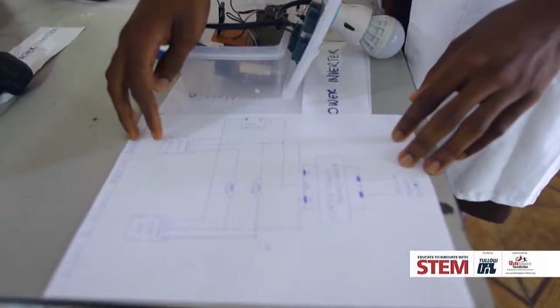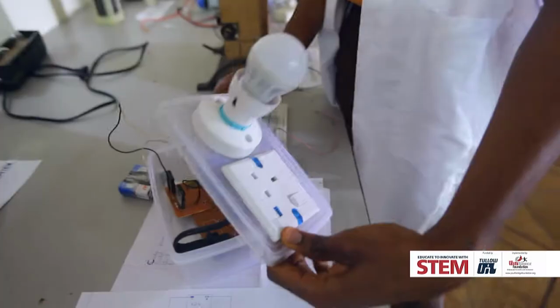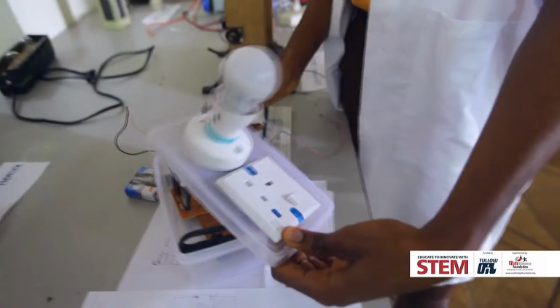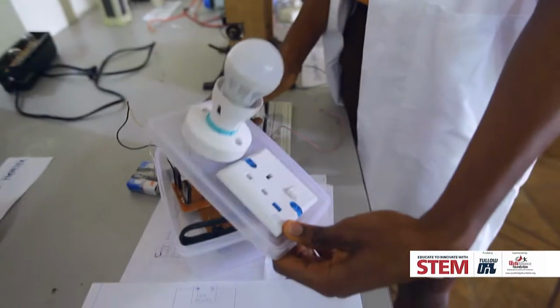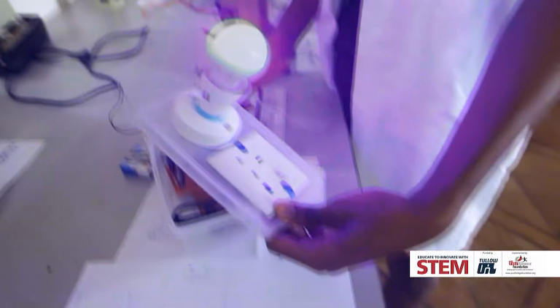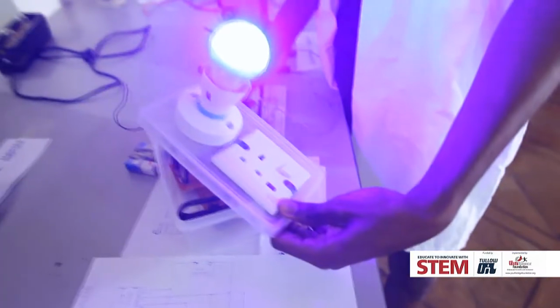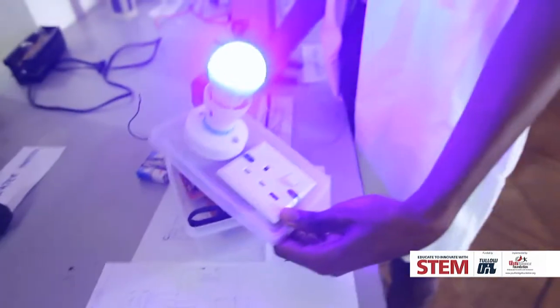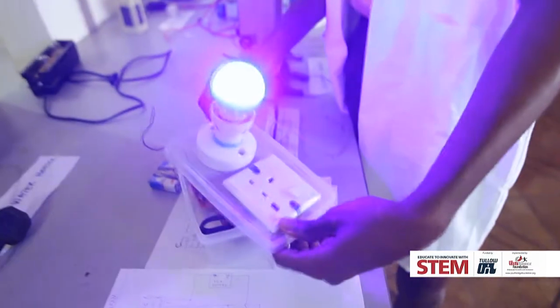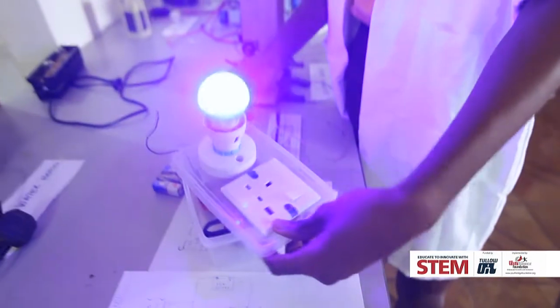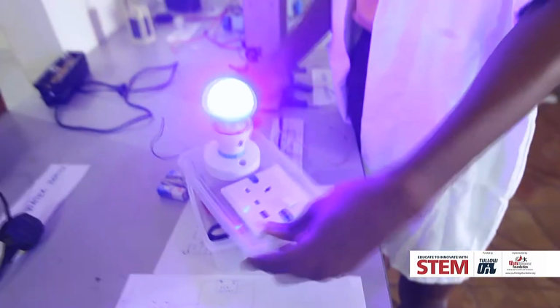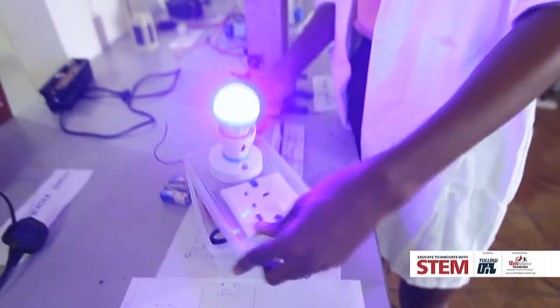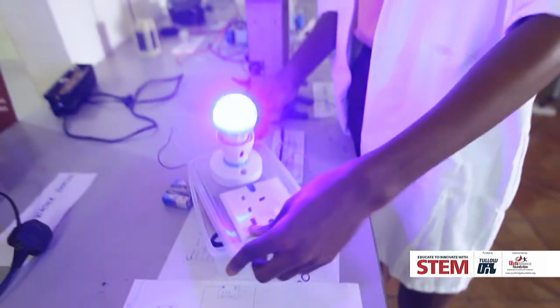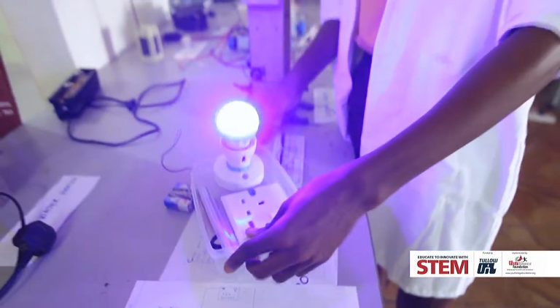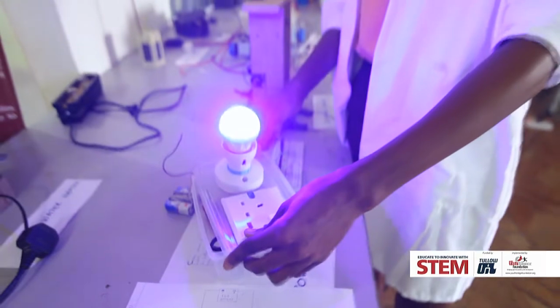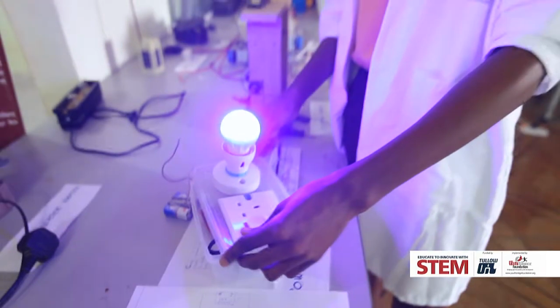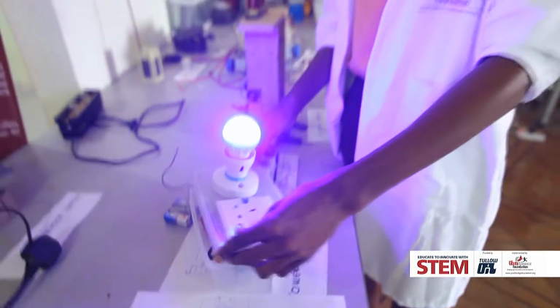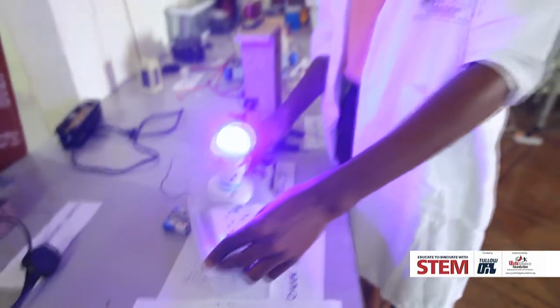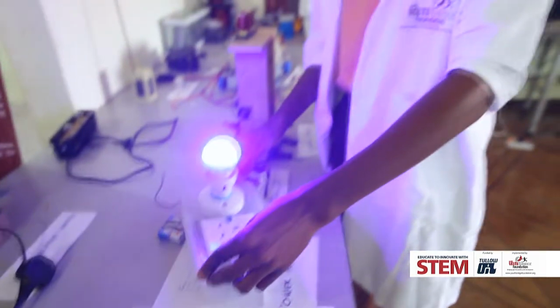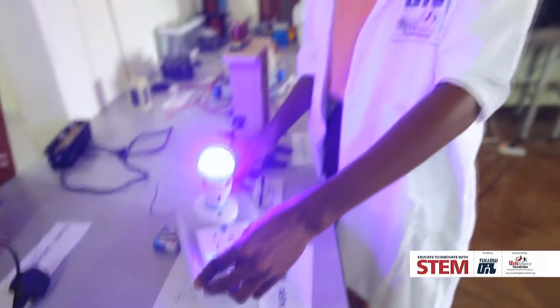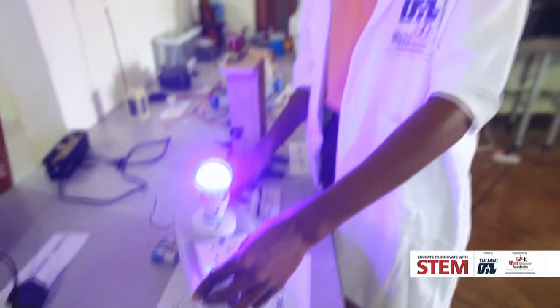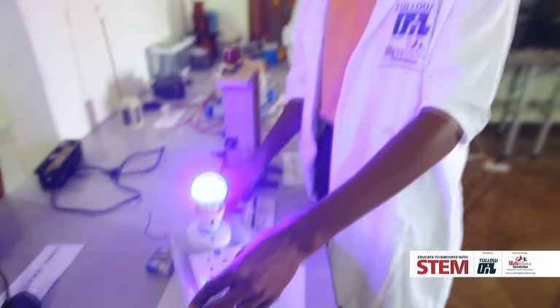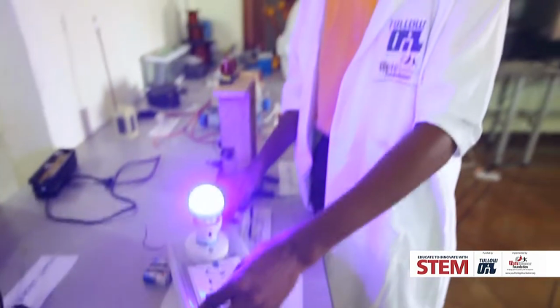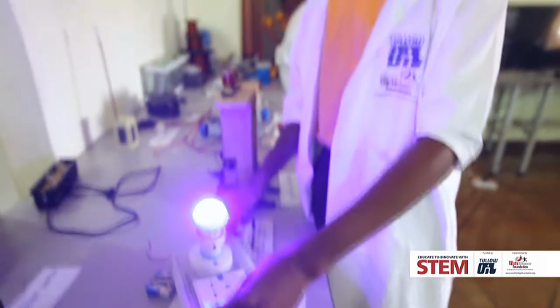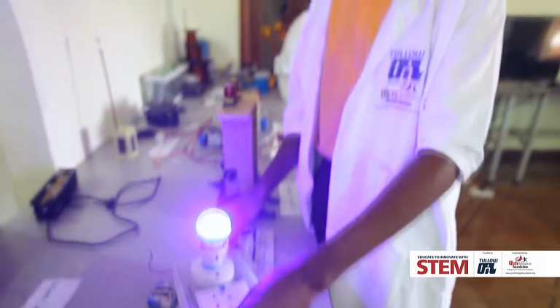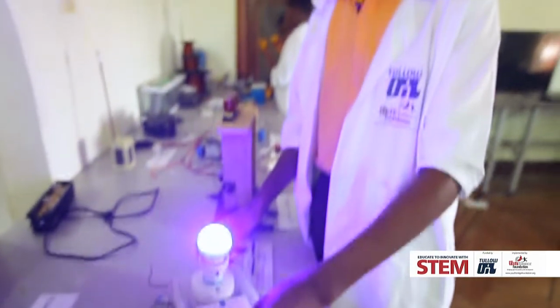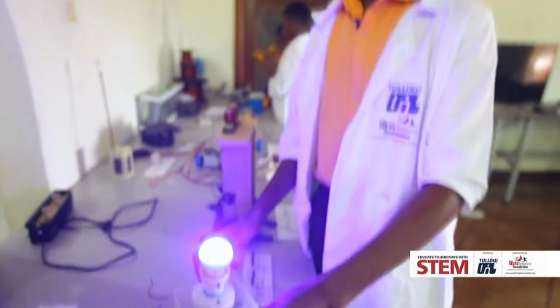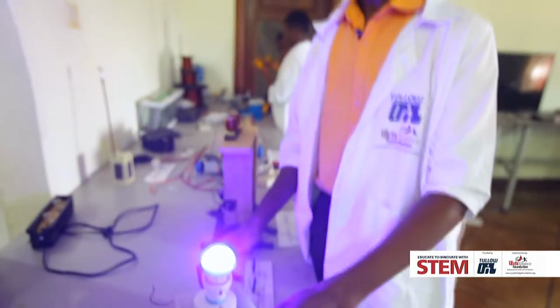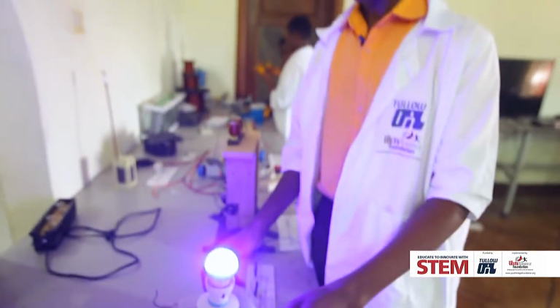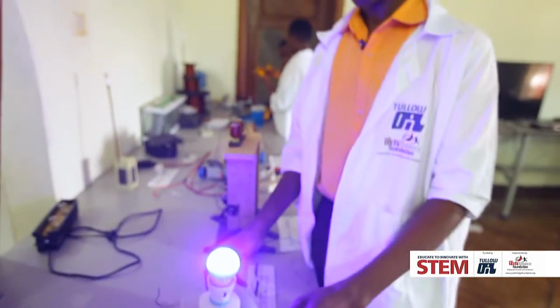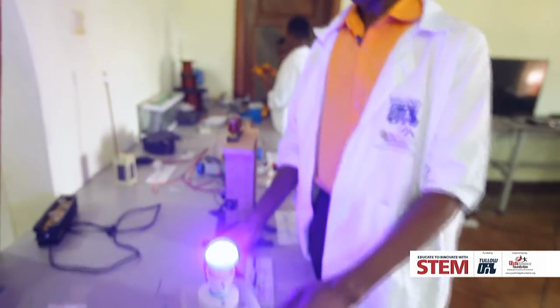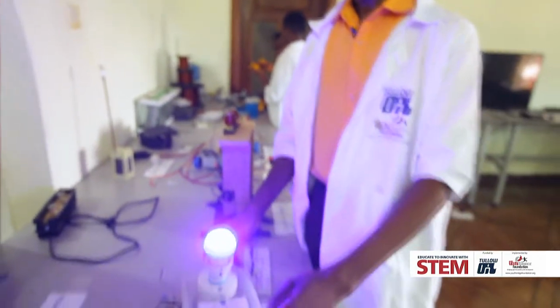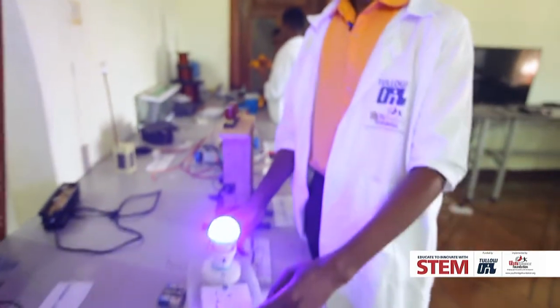With this, you can use it to charge your mobile phone, and I can even make it bigger so you can use it to power your televisions in the house.